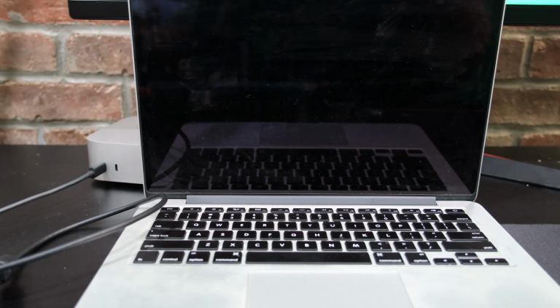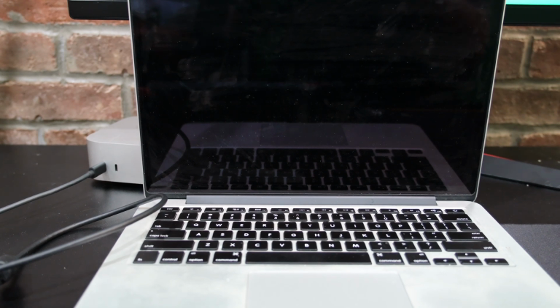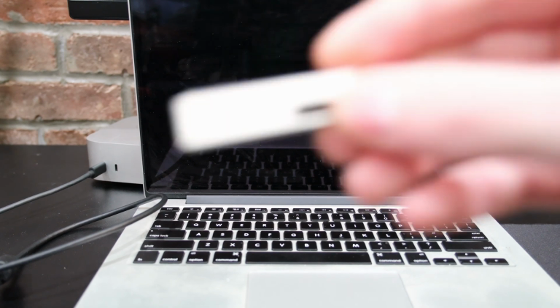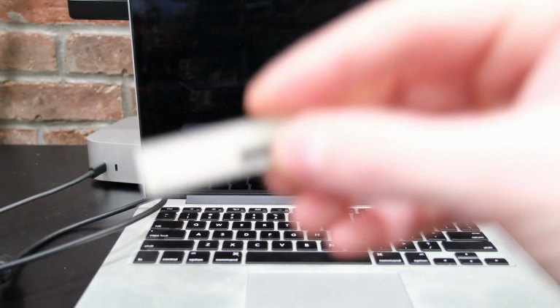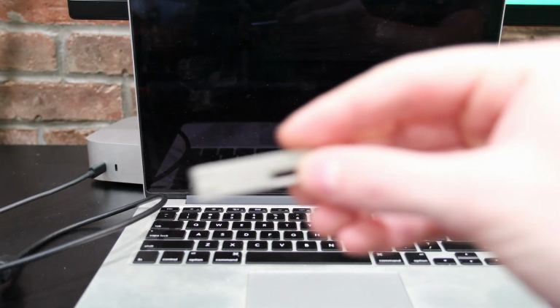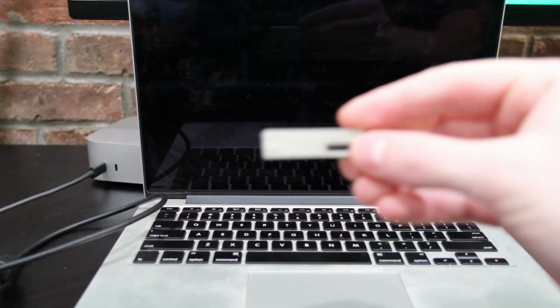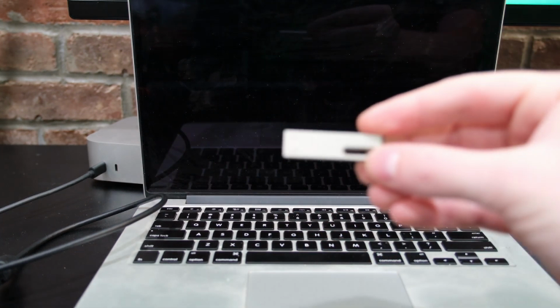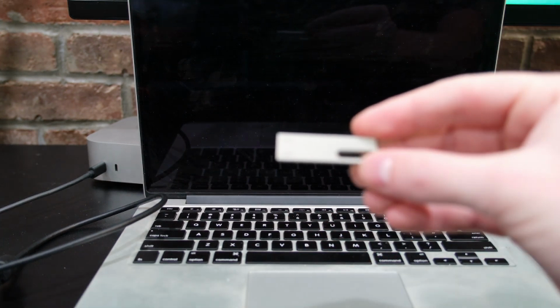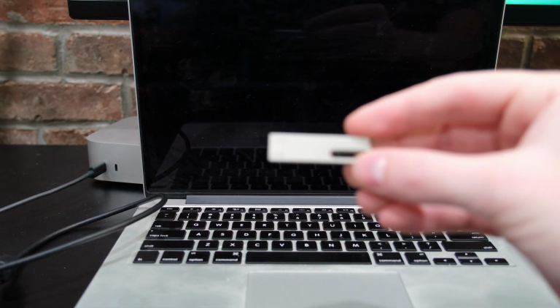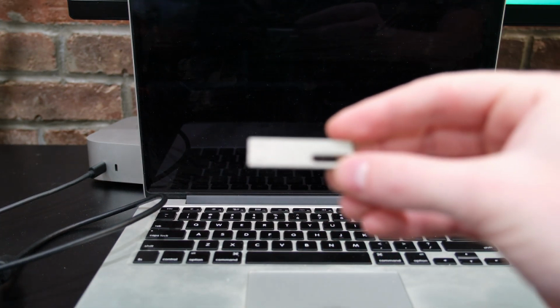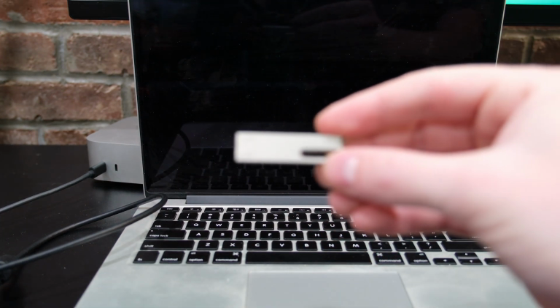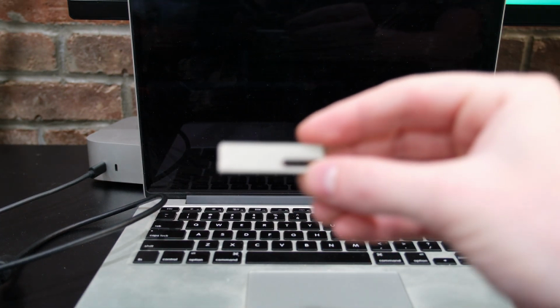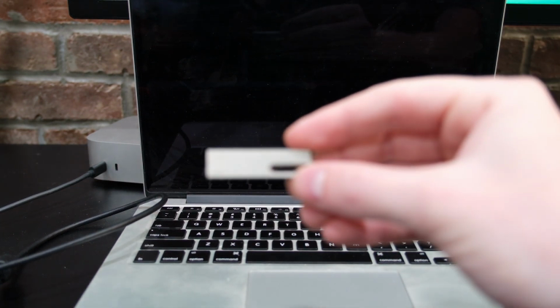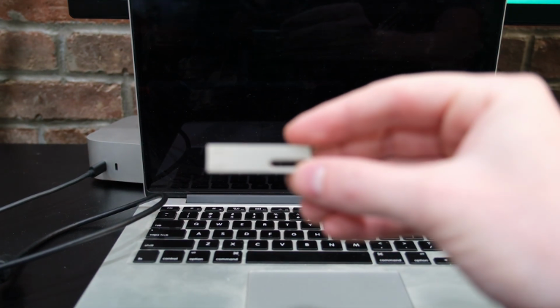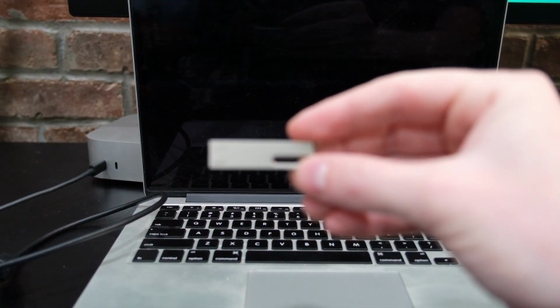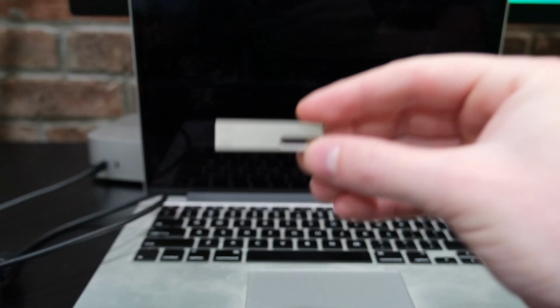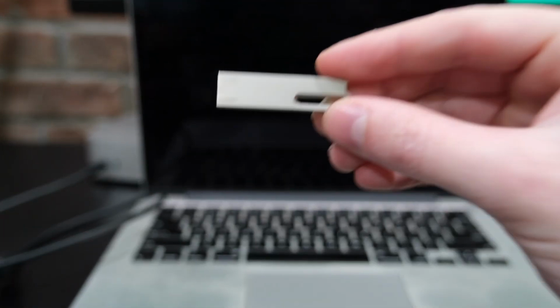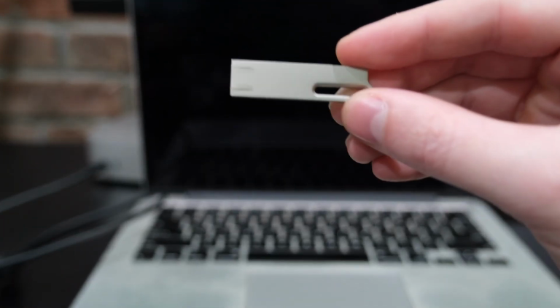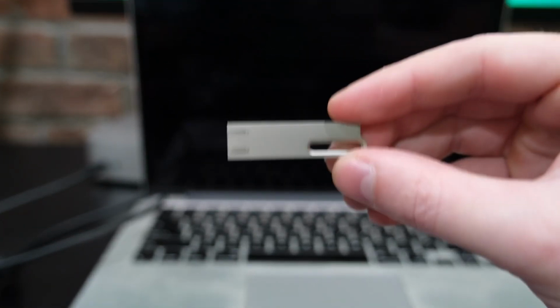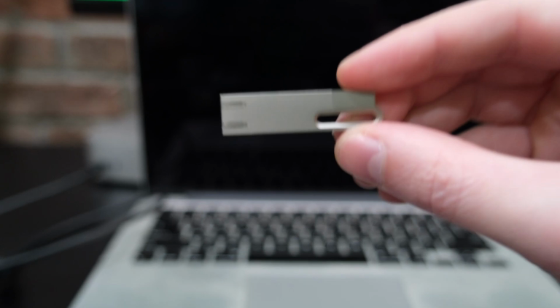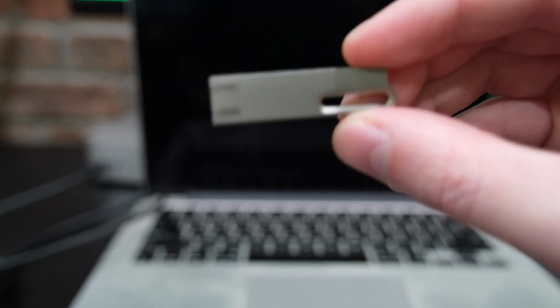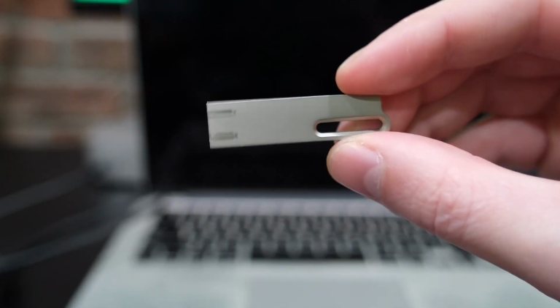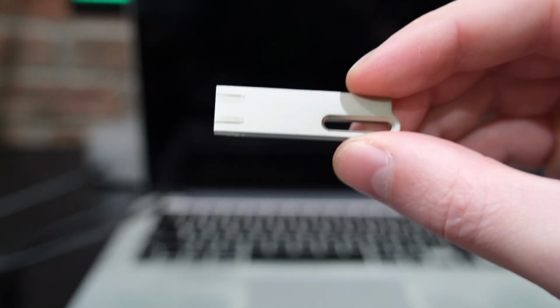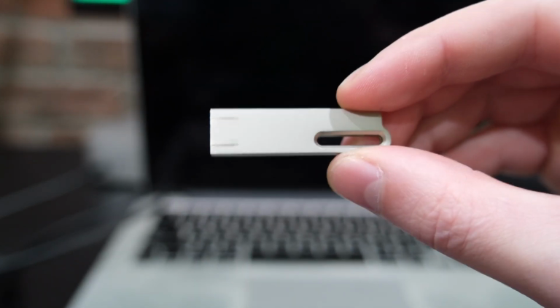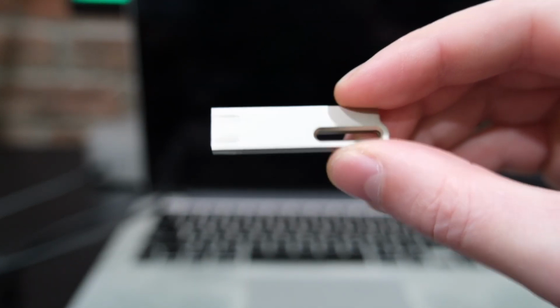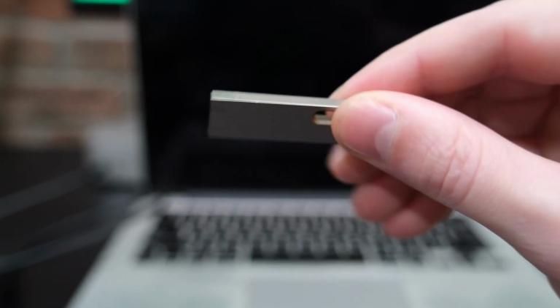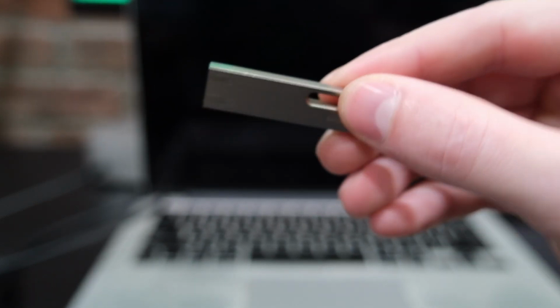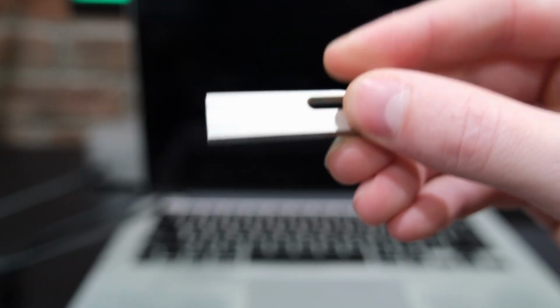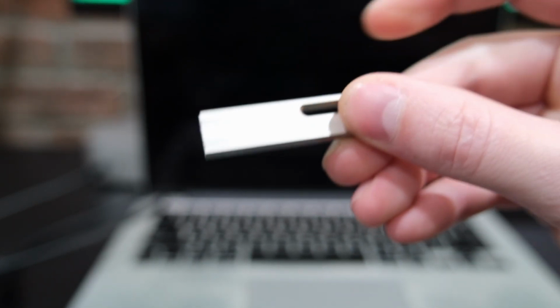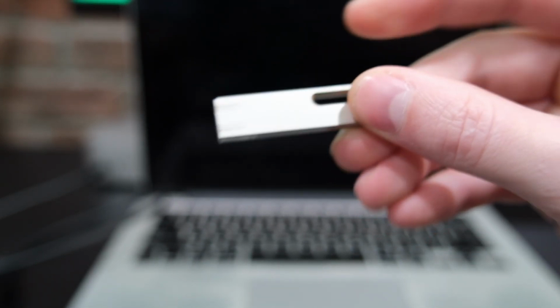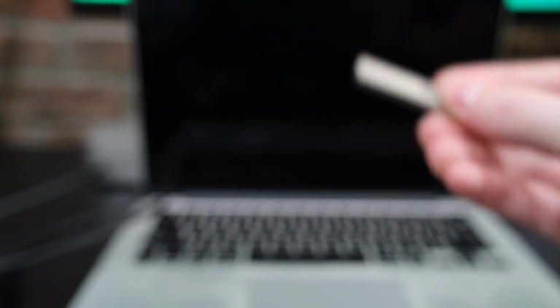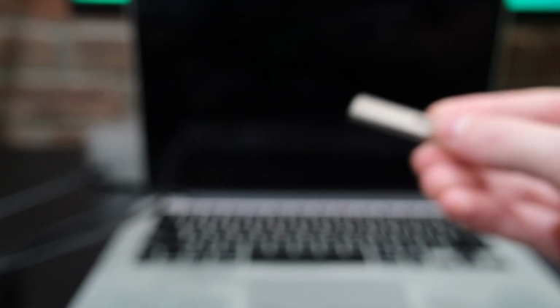Now go back to the boot screen and you will see your USB drive show up as a boot option. Click it and the OMarkey installer will start to run.